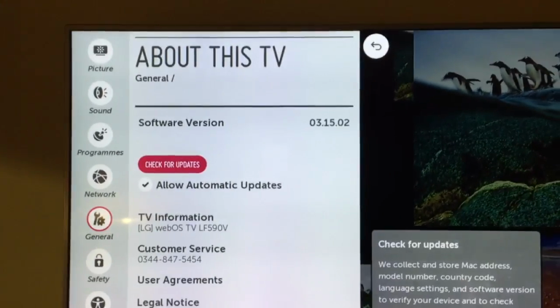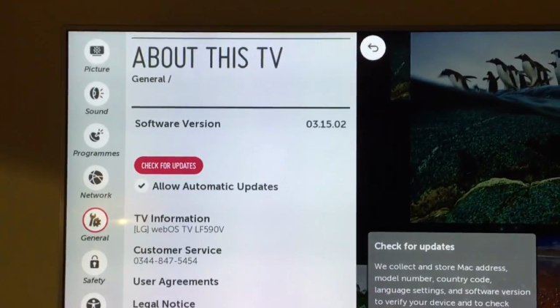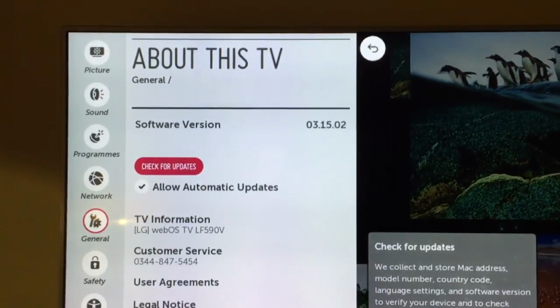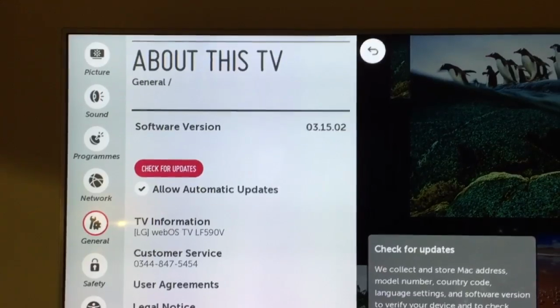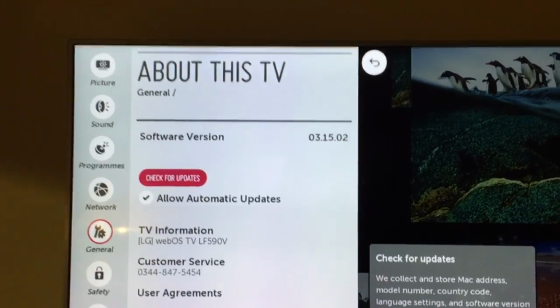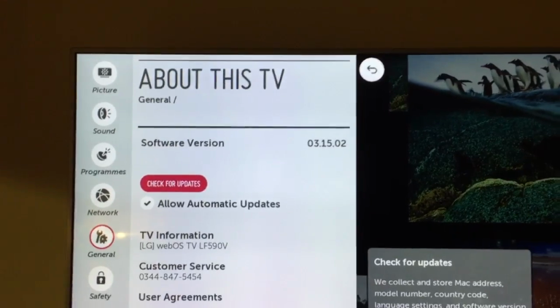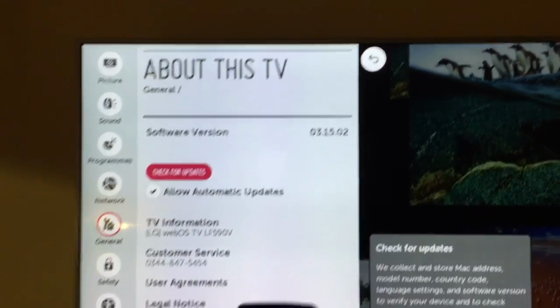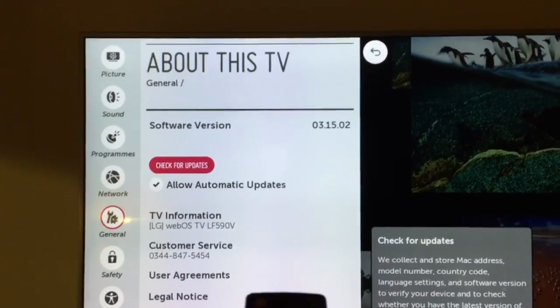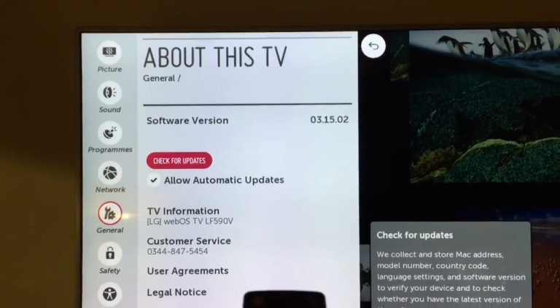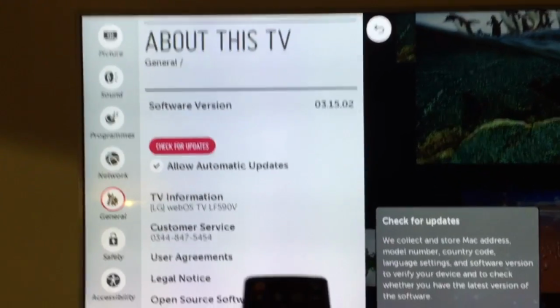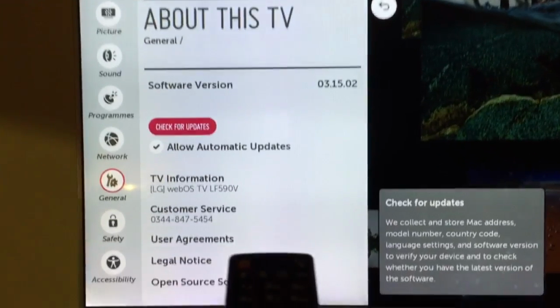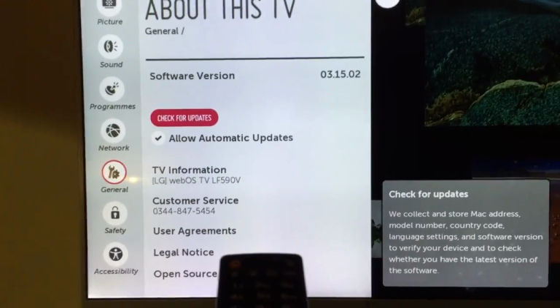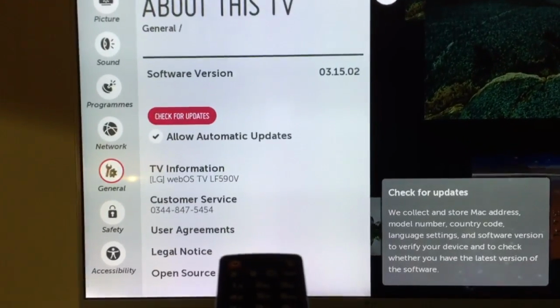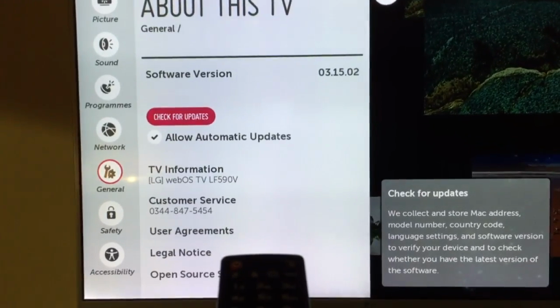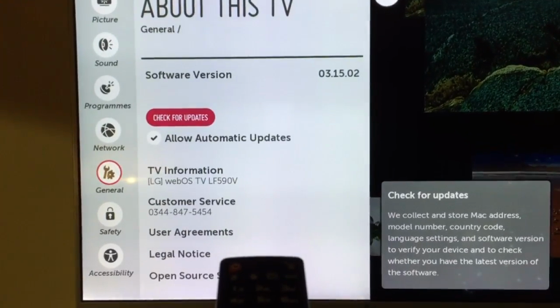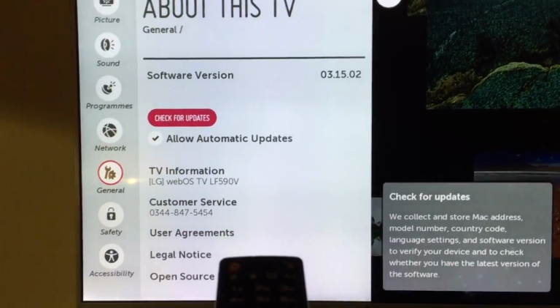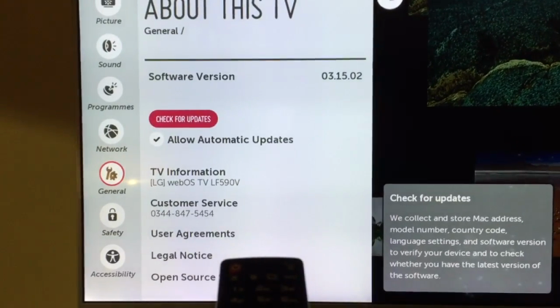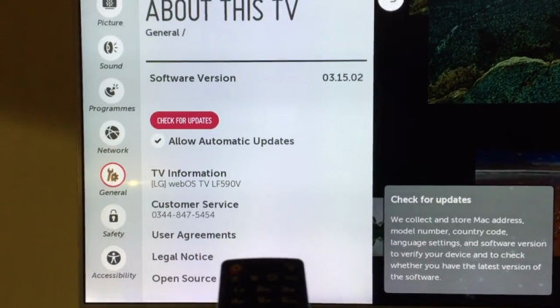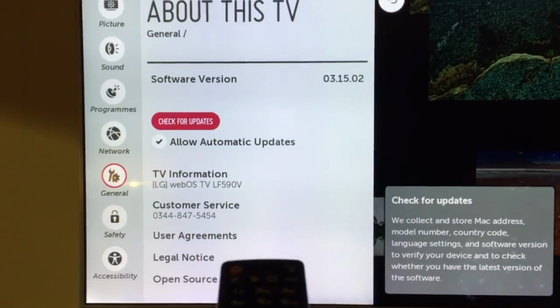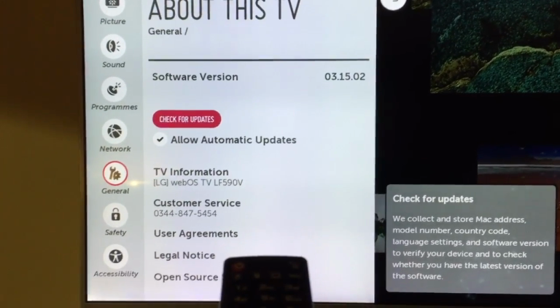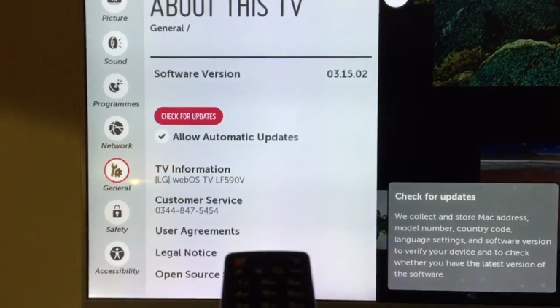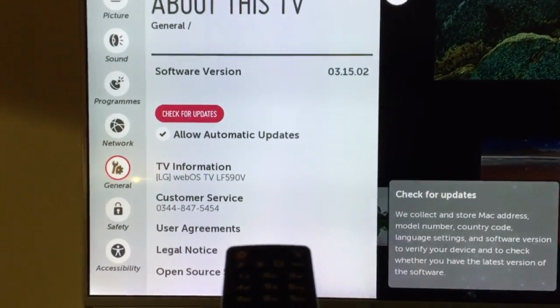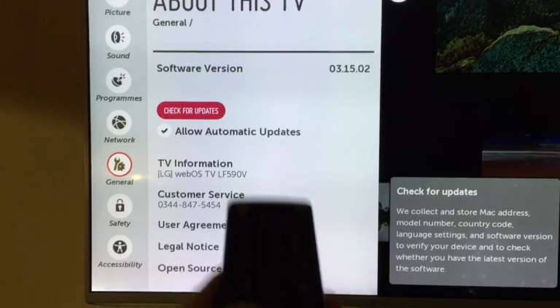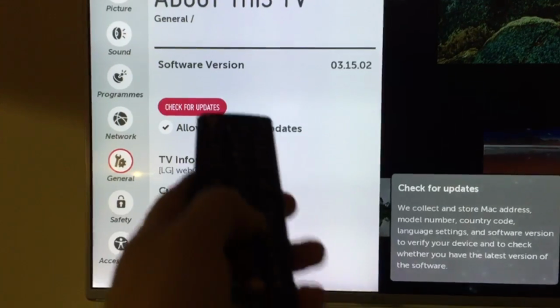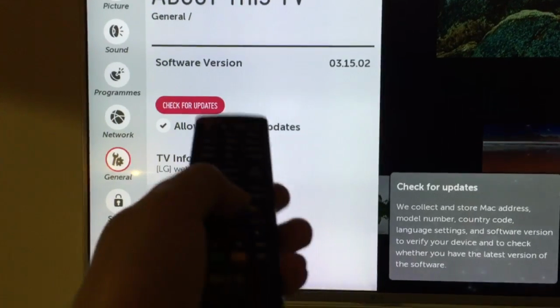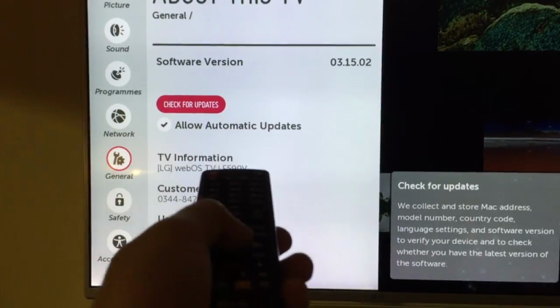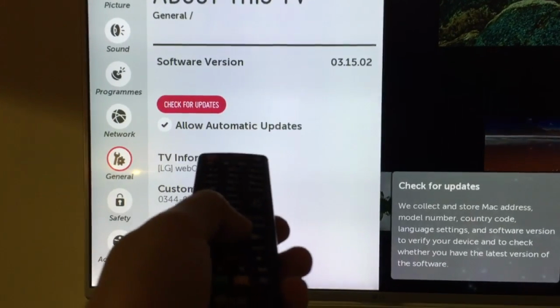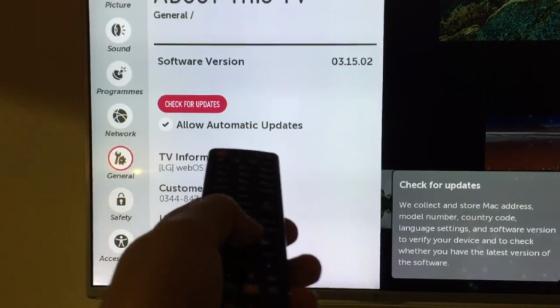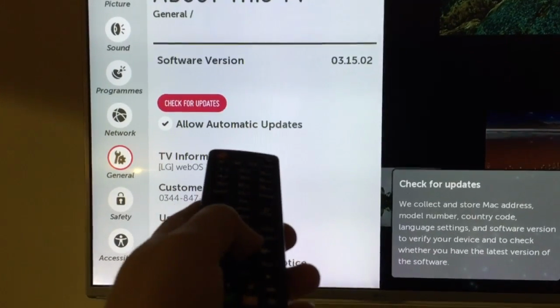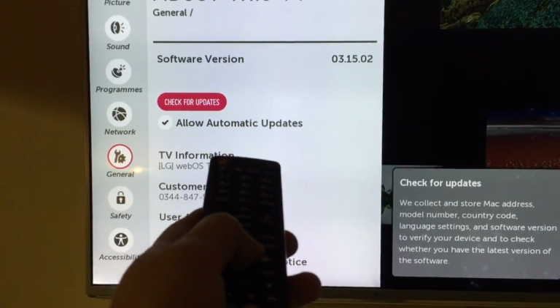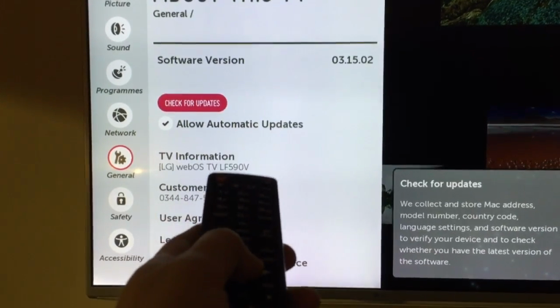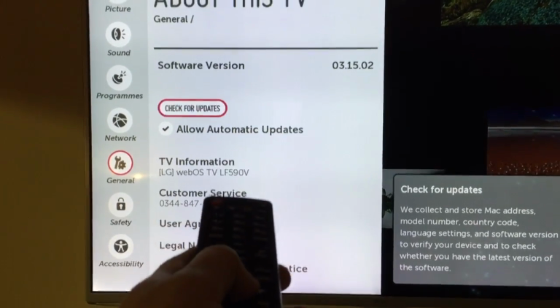Then go all the way down to the bottom to 'About This TV' — and there it is. You can check for updates. It's got automatic updates as well, but I'm going to check manually.